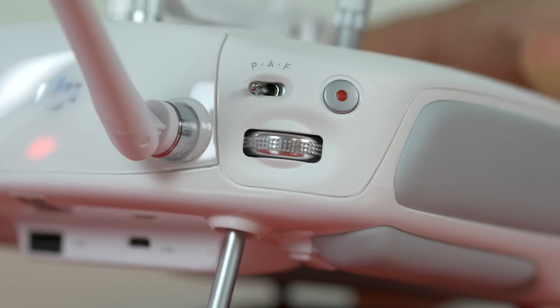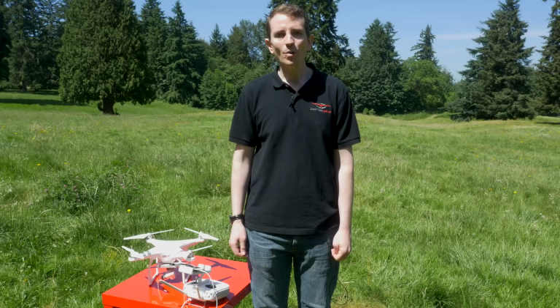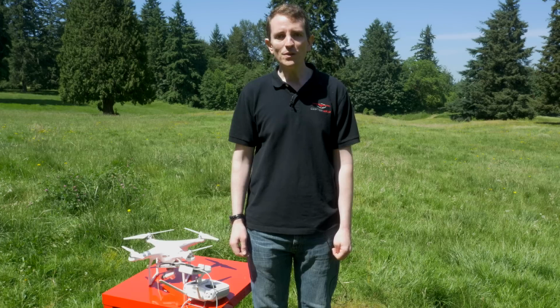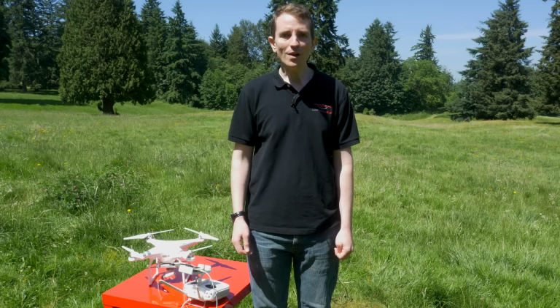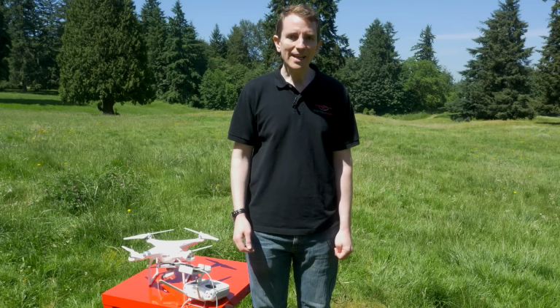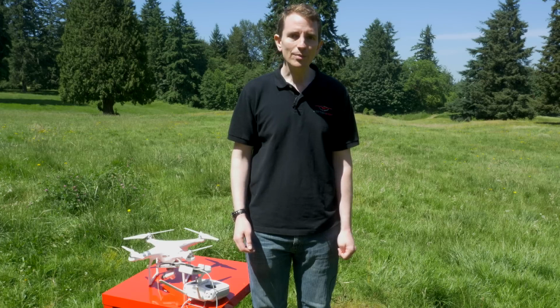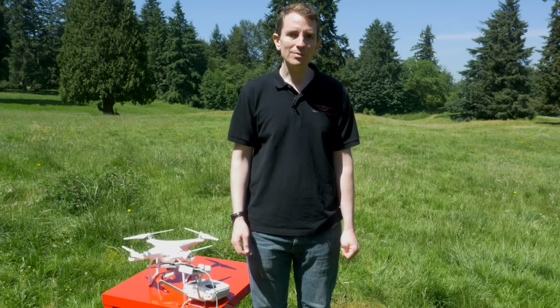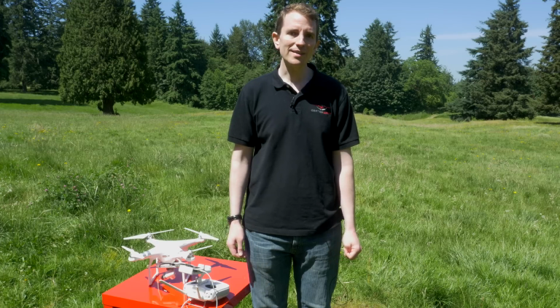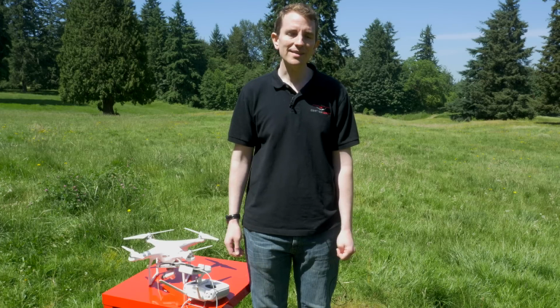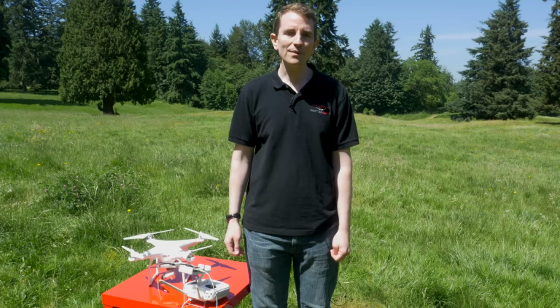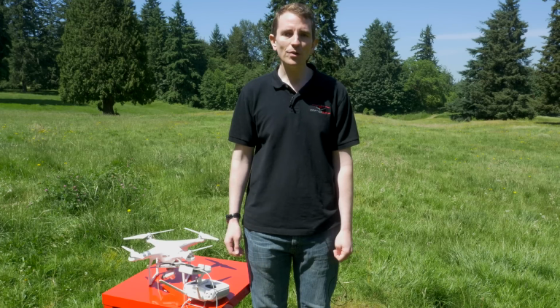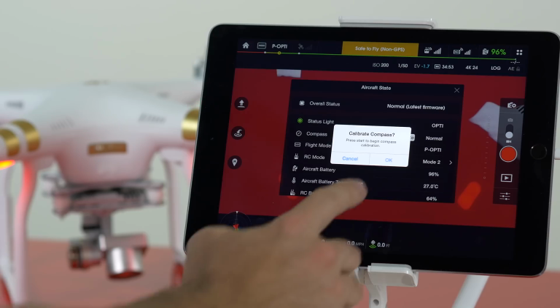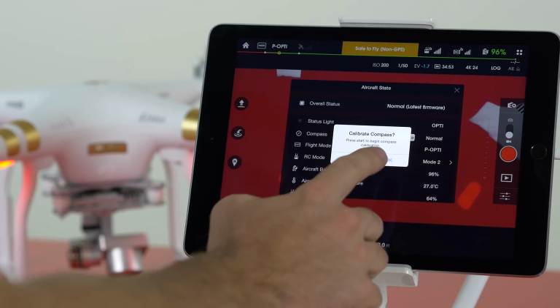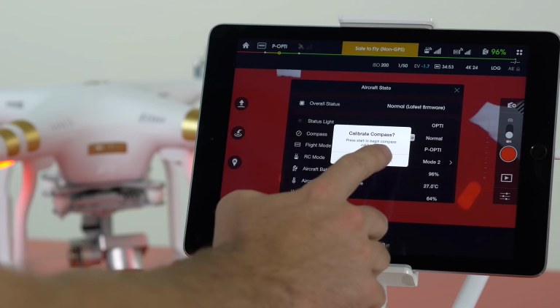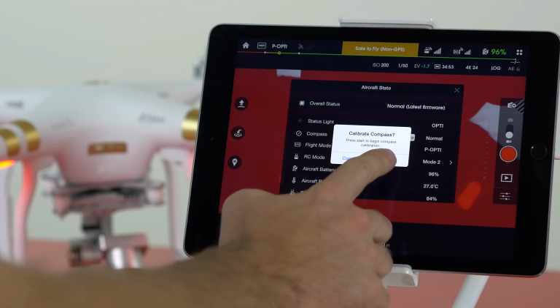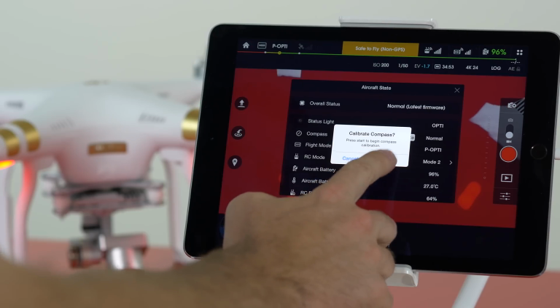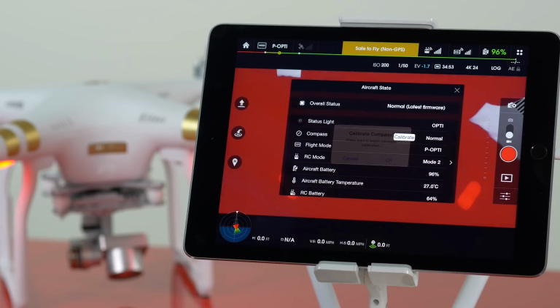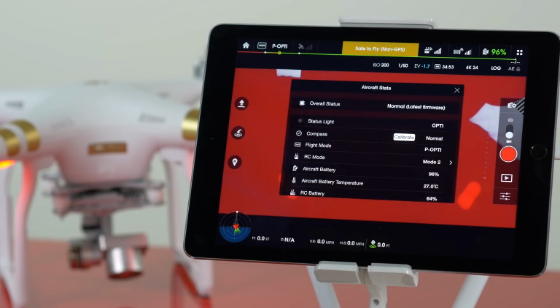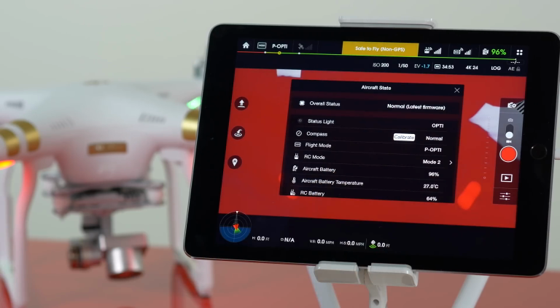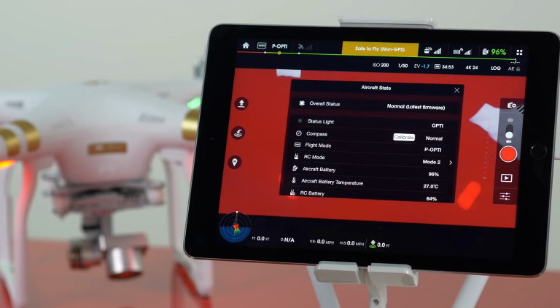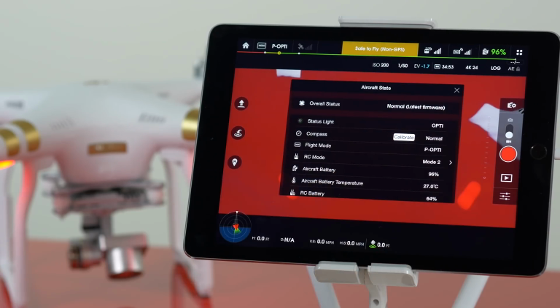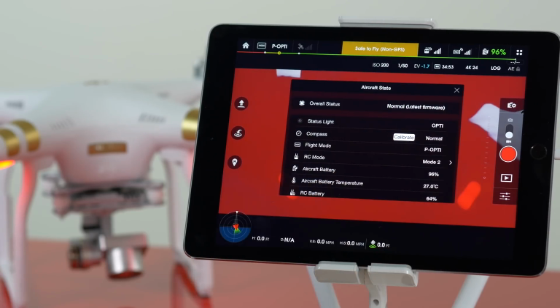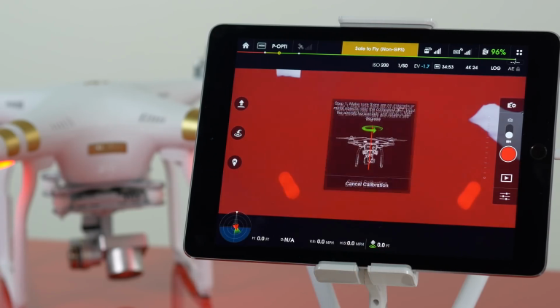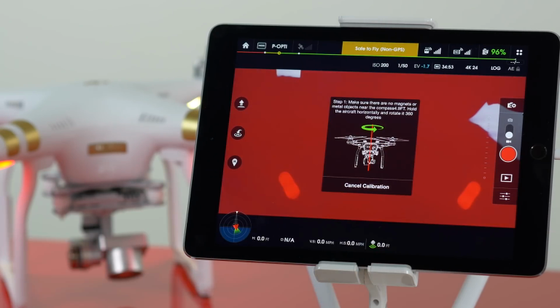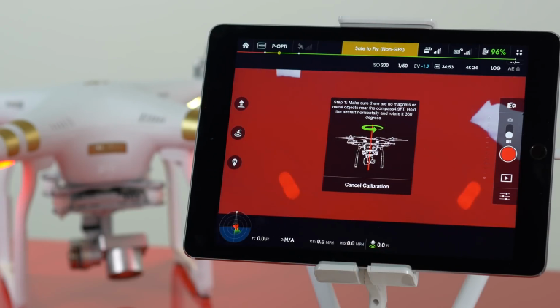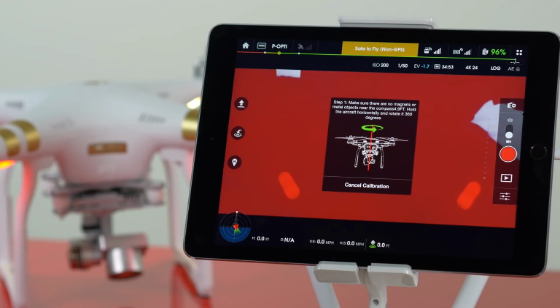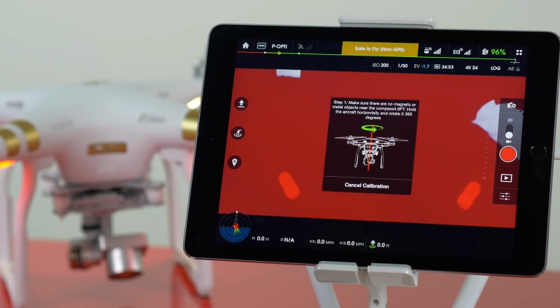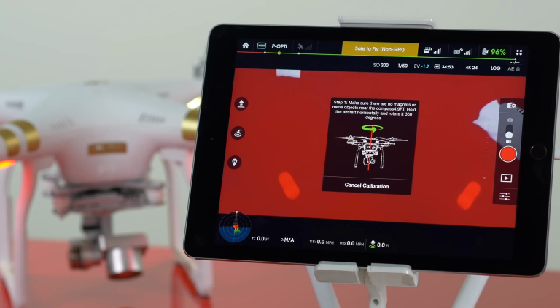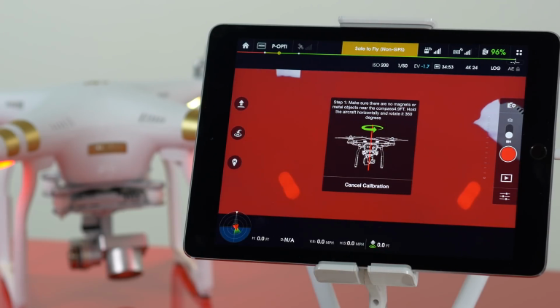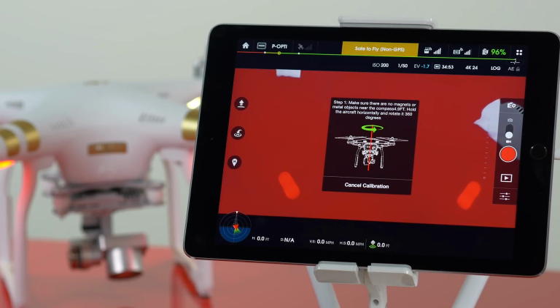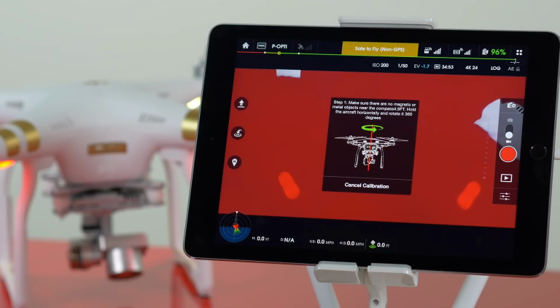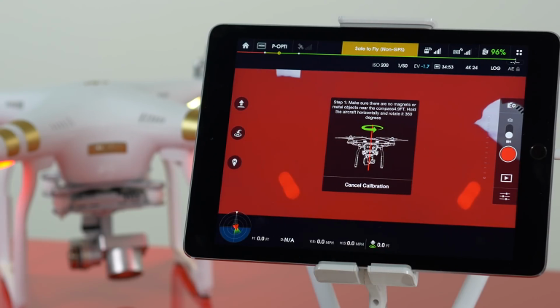Once you've started the calibration process, the first menu will appear, indicating that you're not near any metal or magnets.